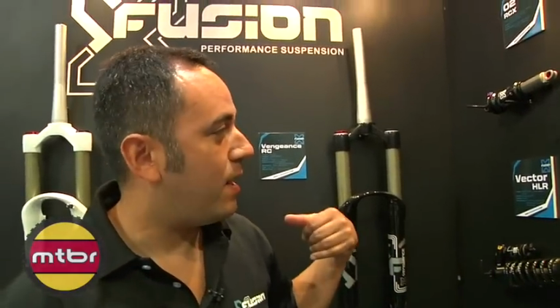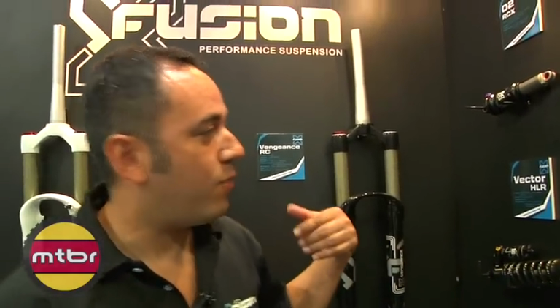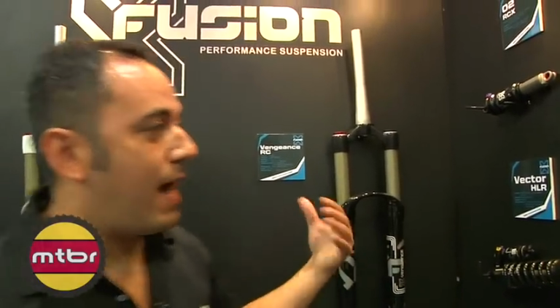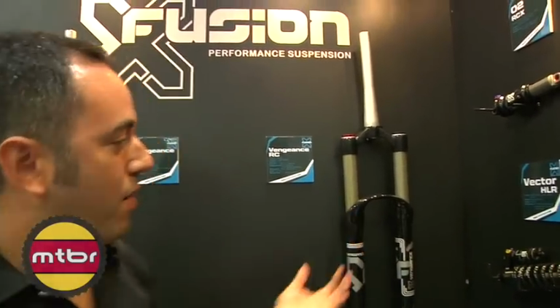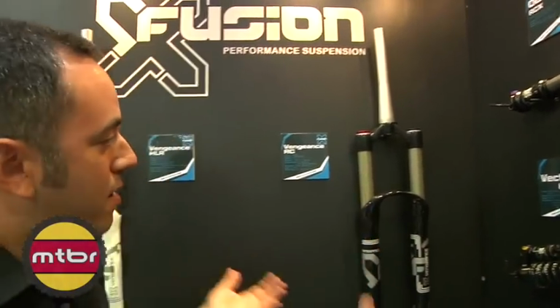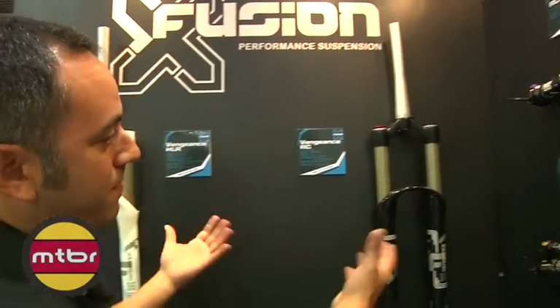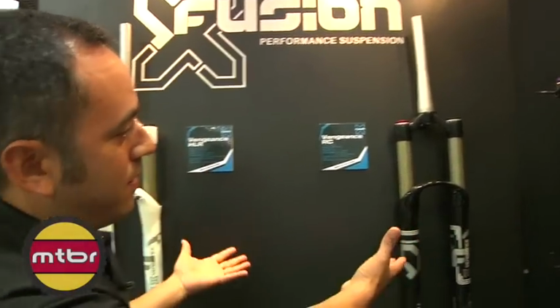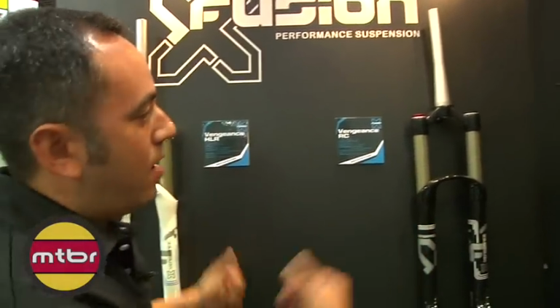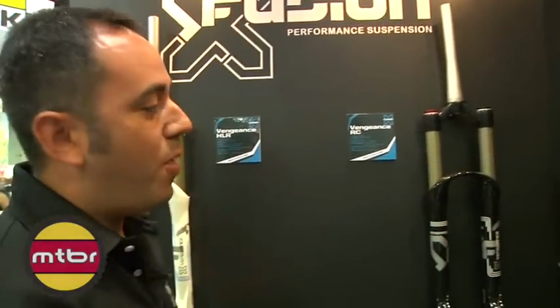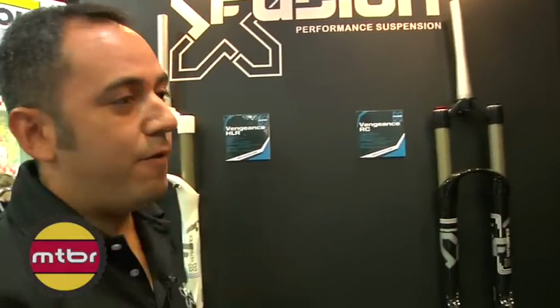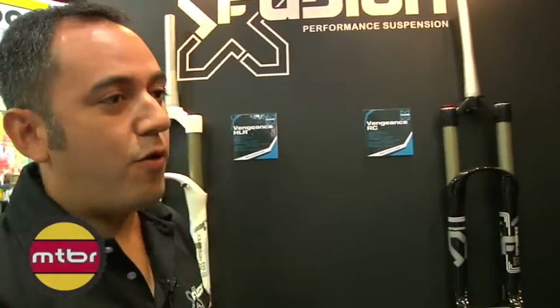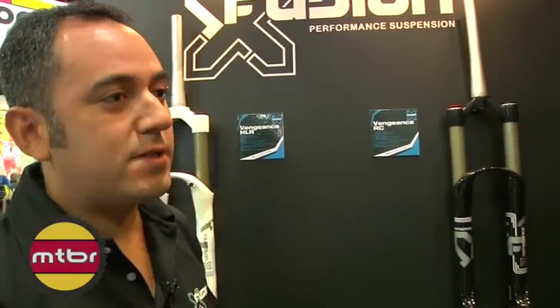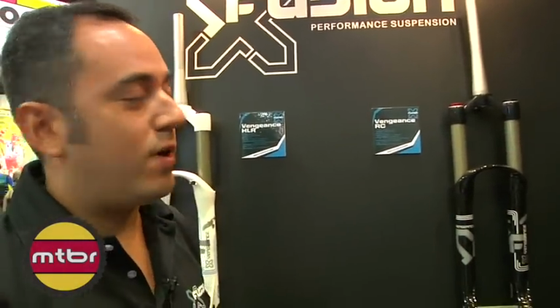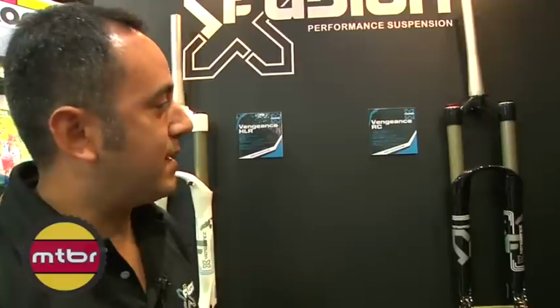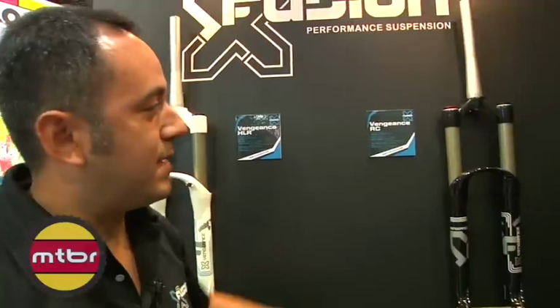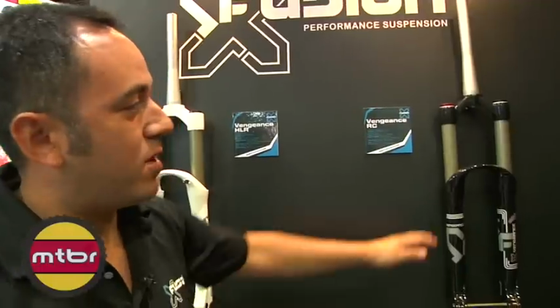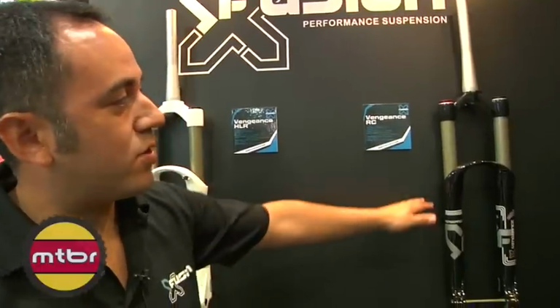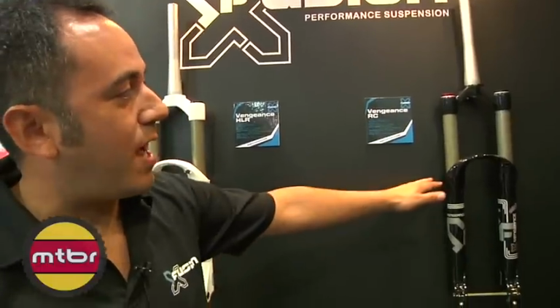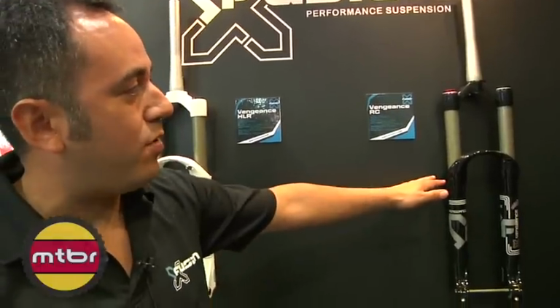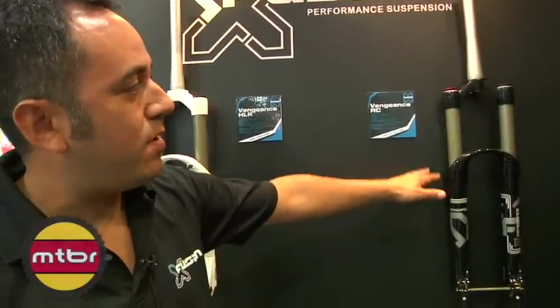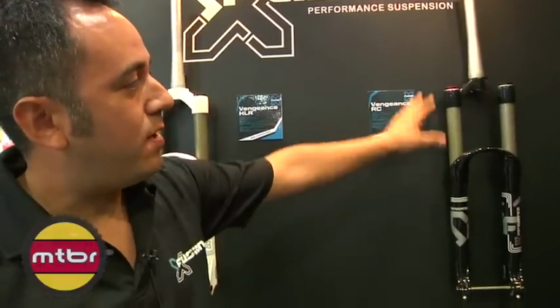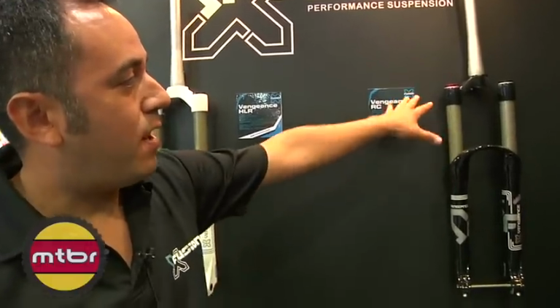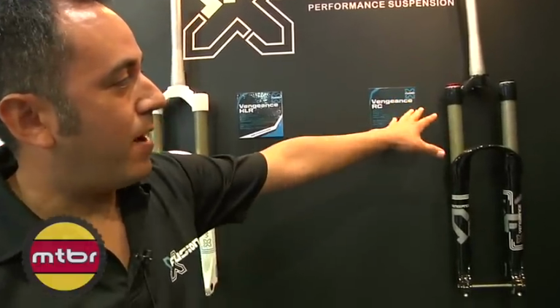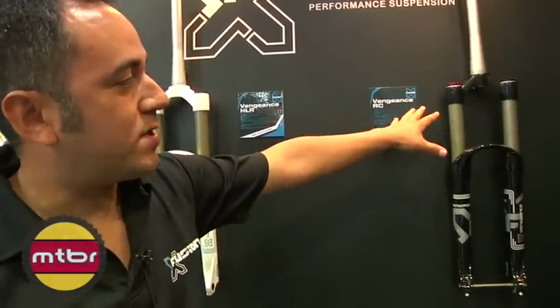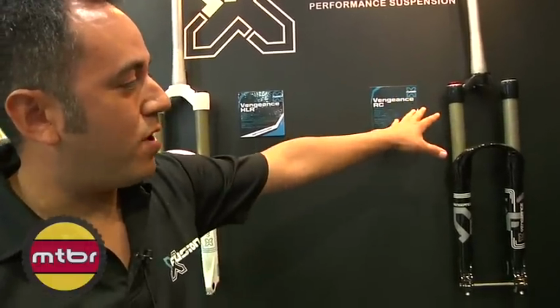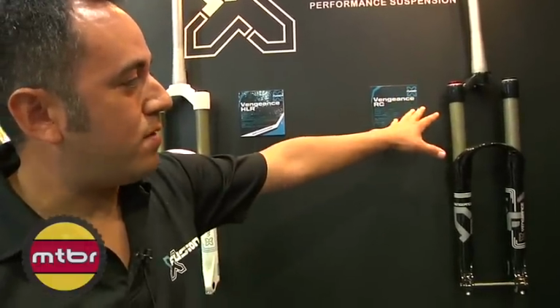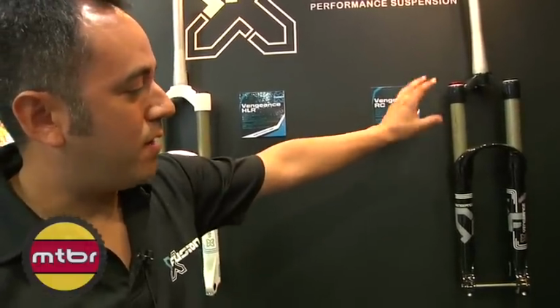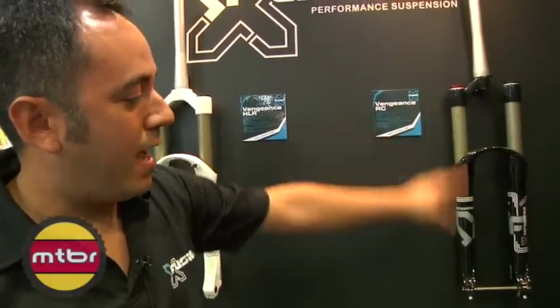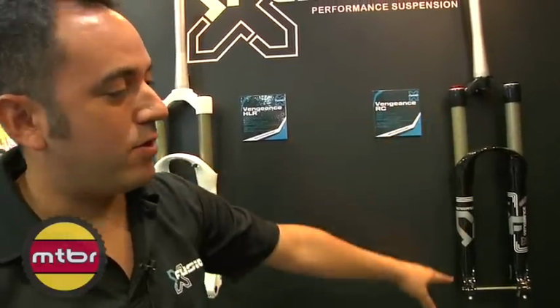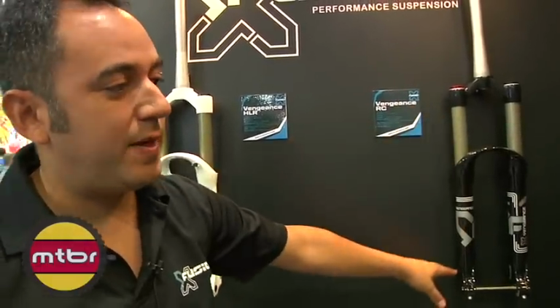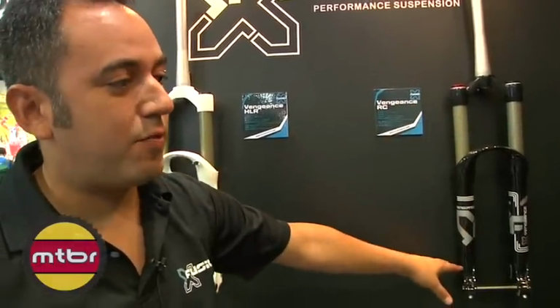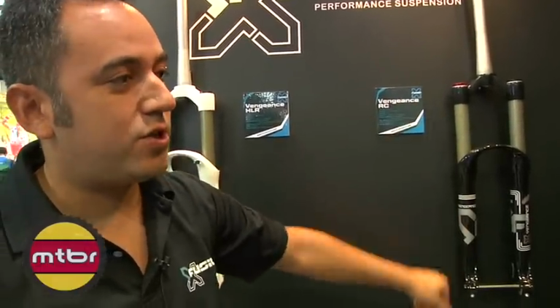We have our all-mountain forks — 160 millimeter travel, air sprung, with high and low speed compression.